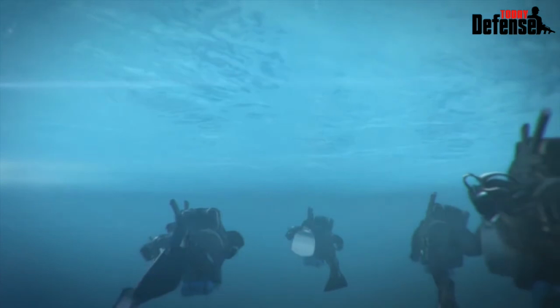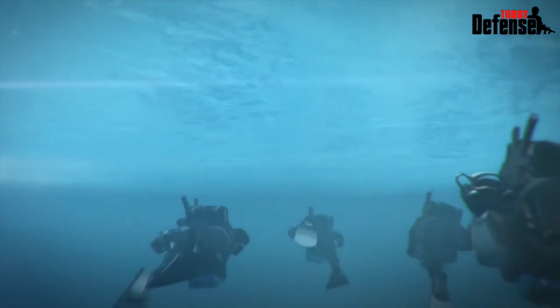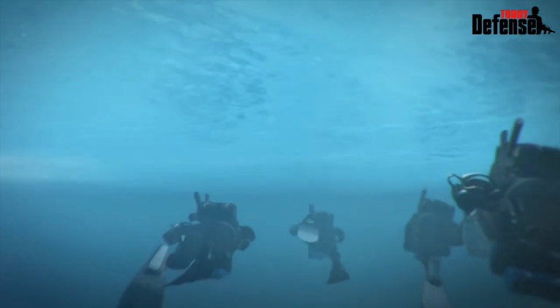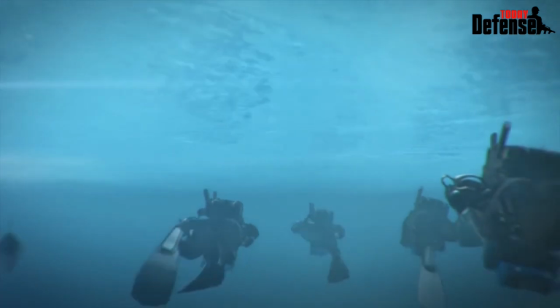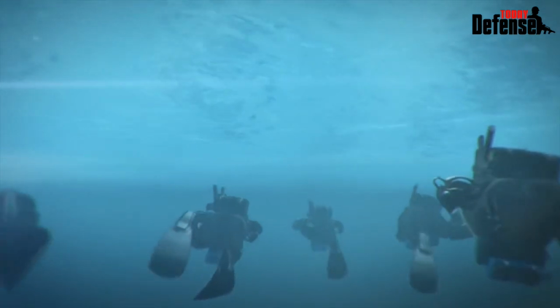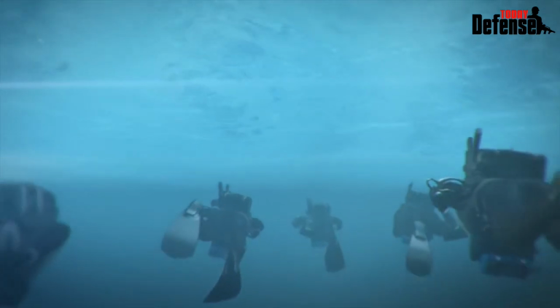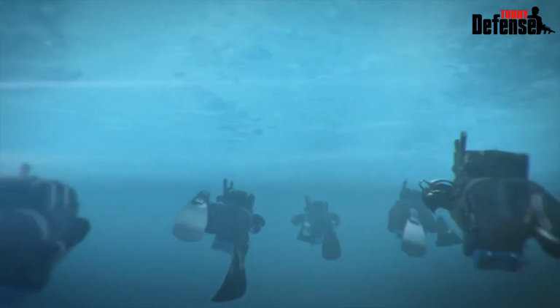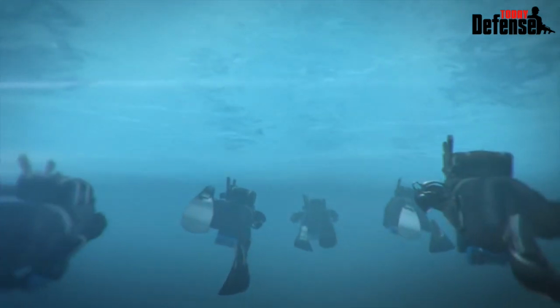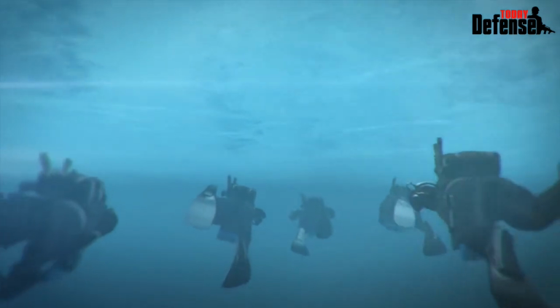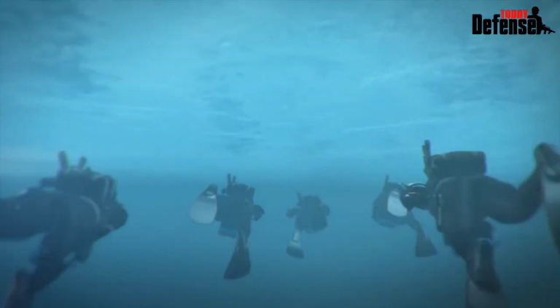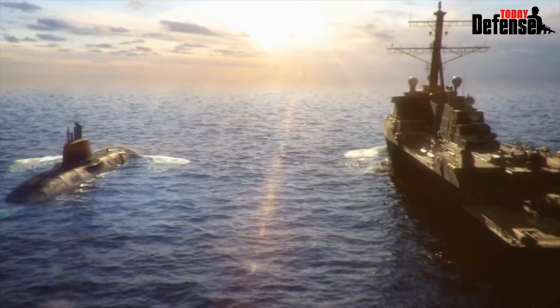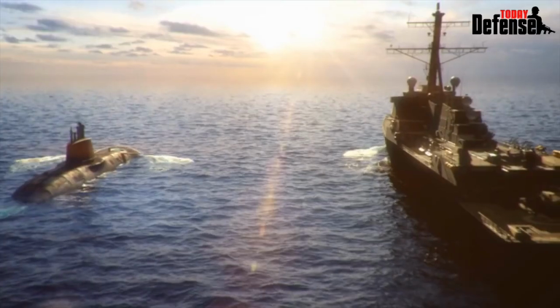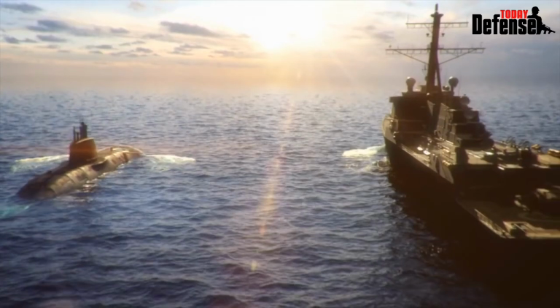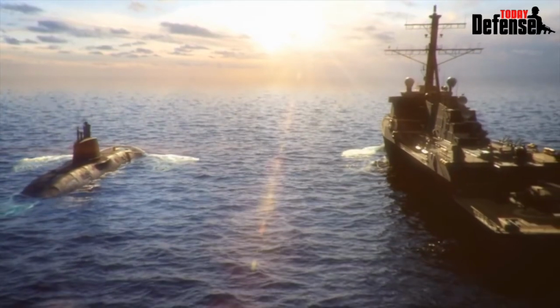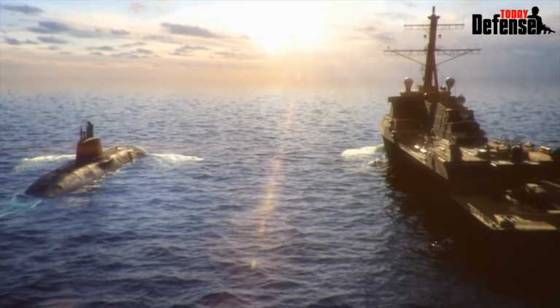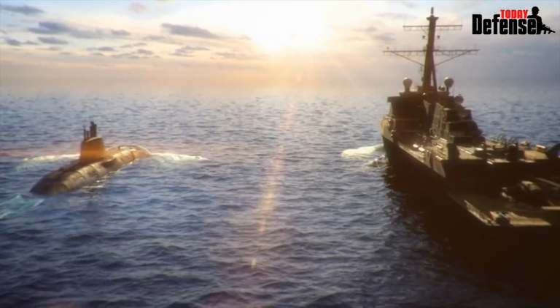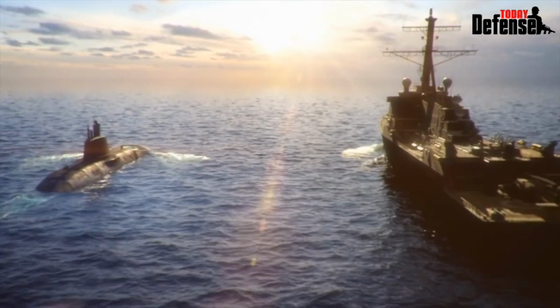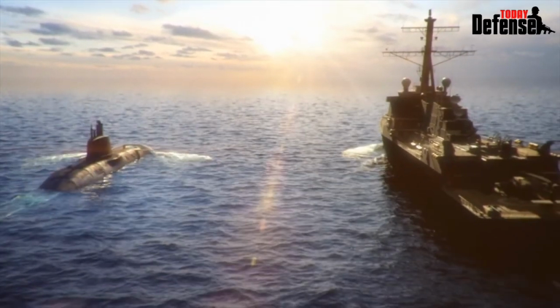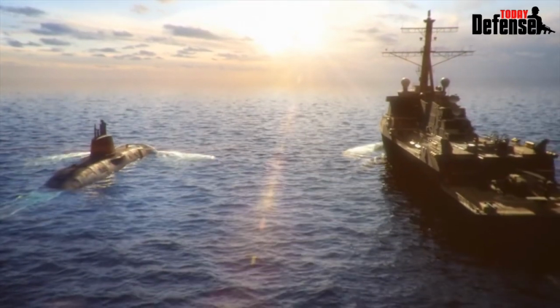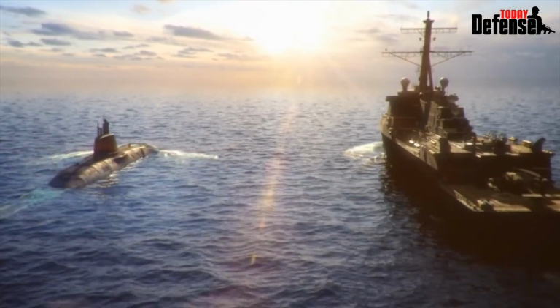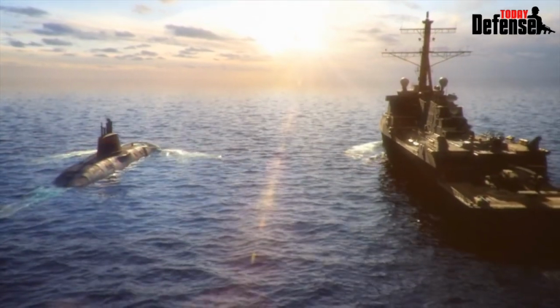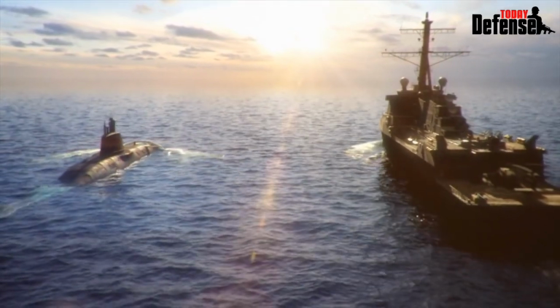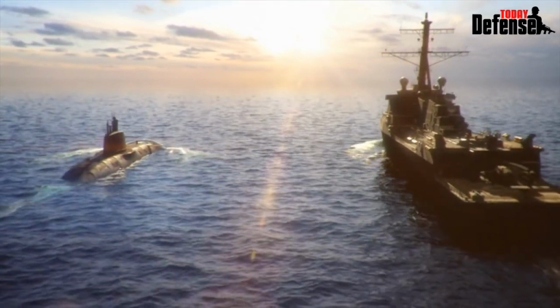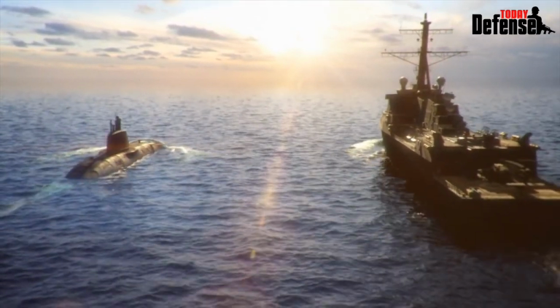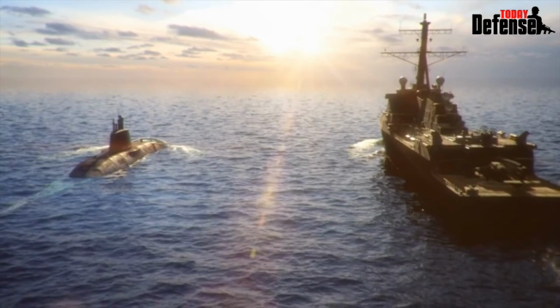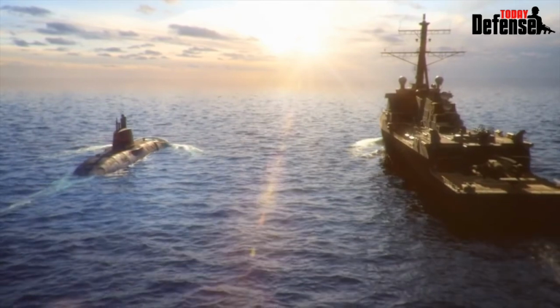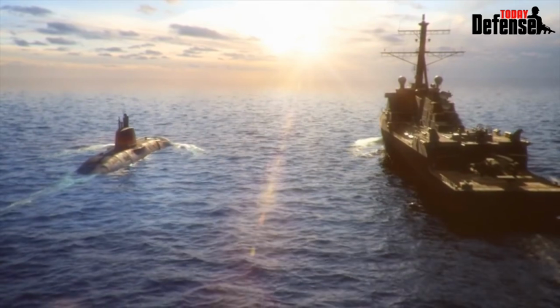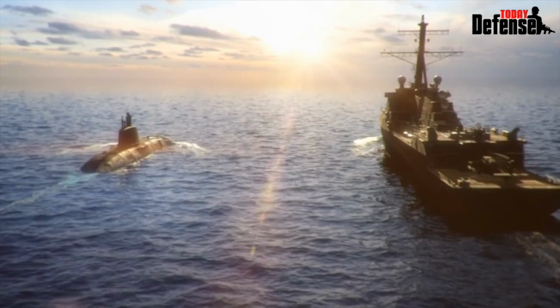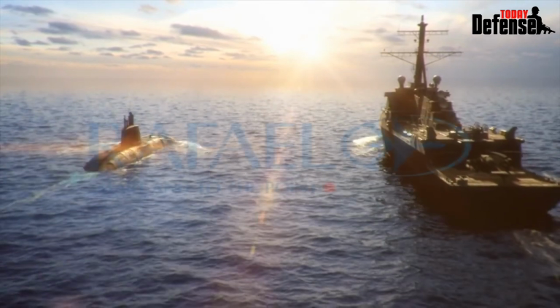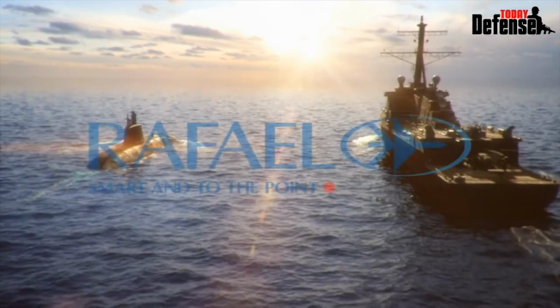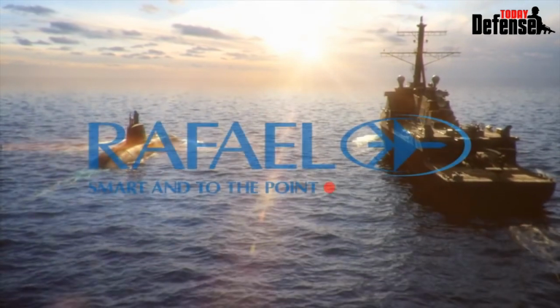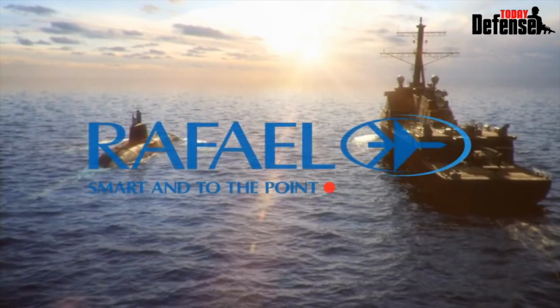Rafael underwater protection and communication systems keep your forces safe and connected.